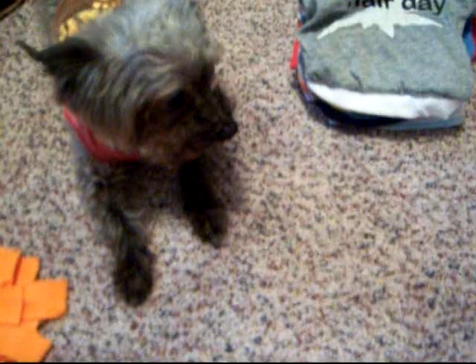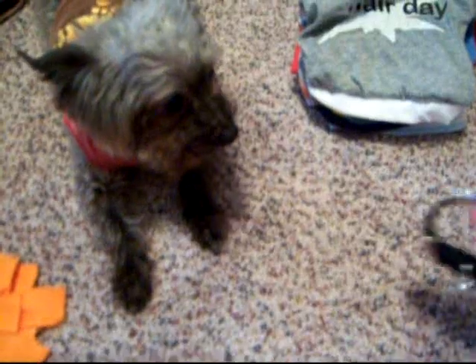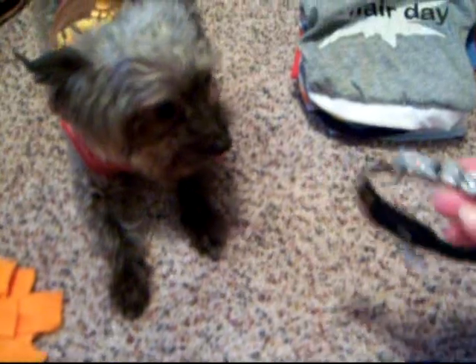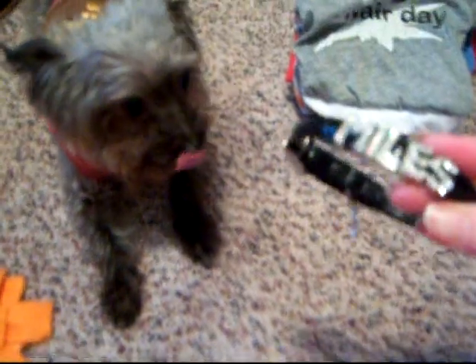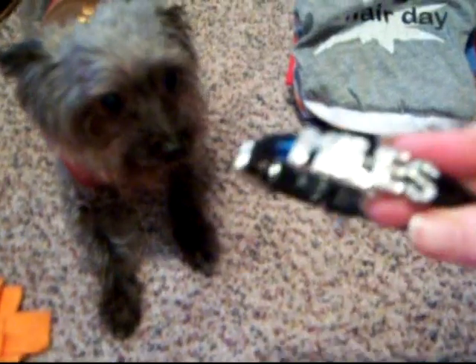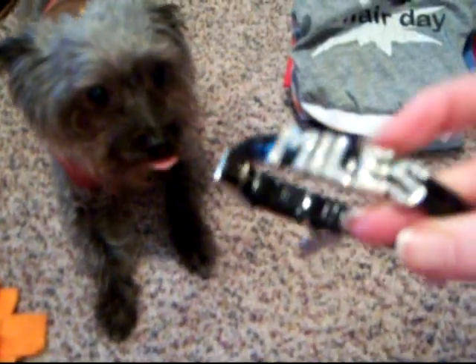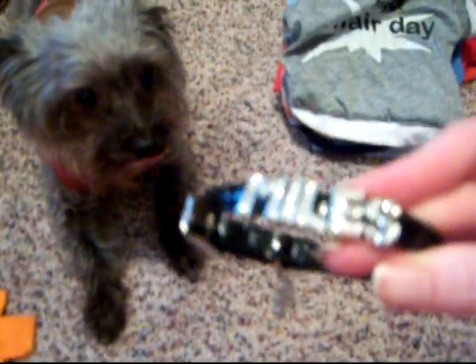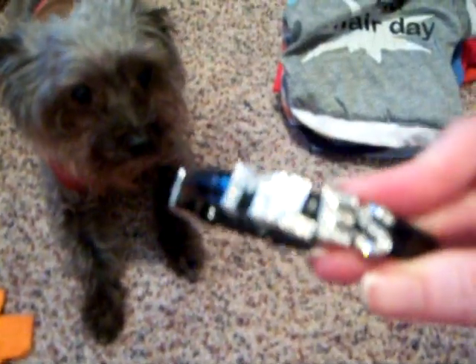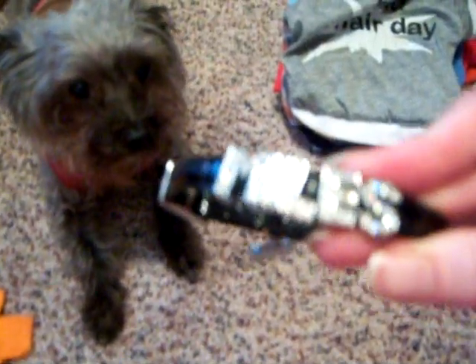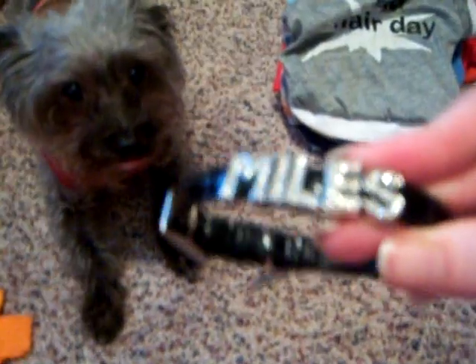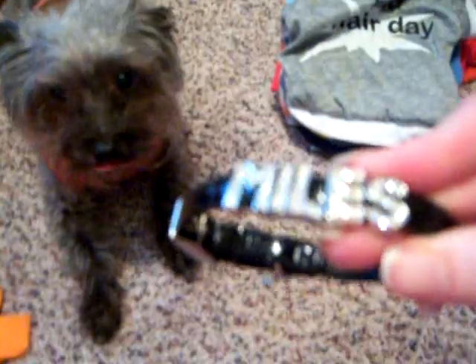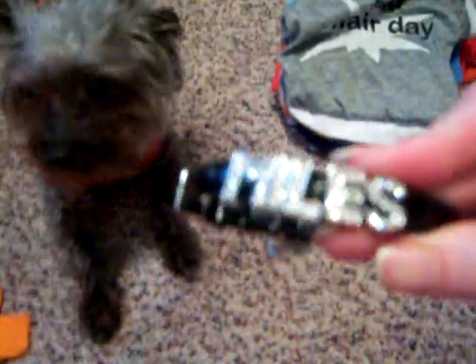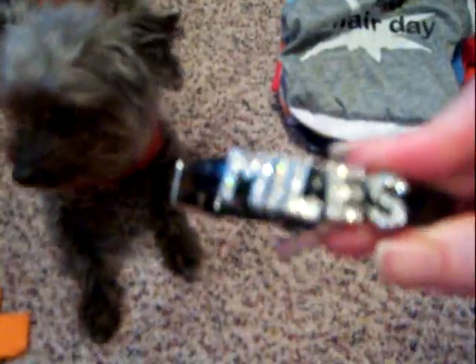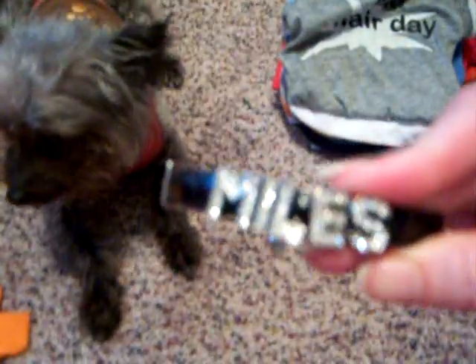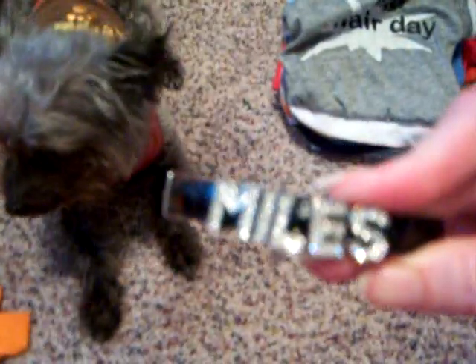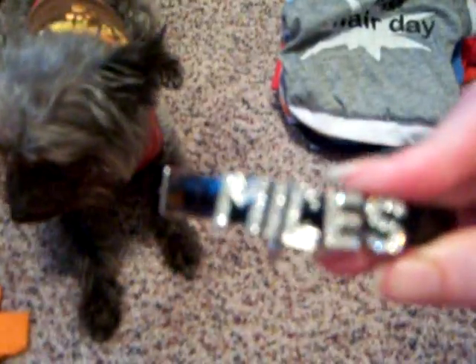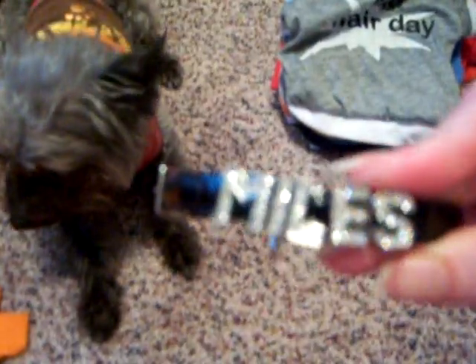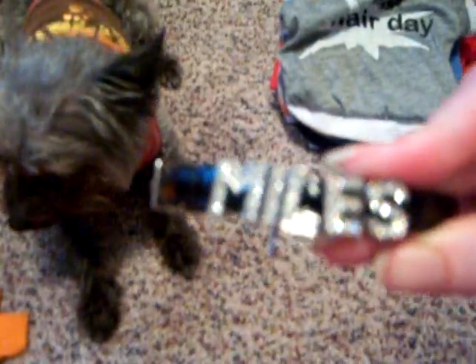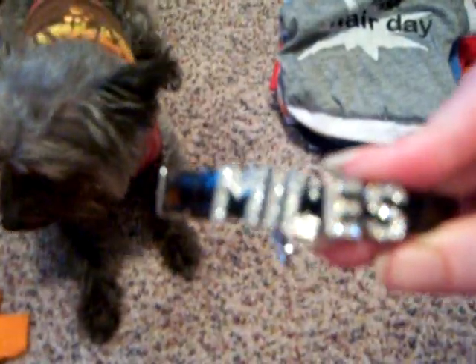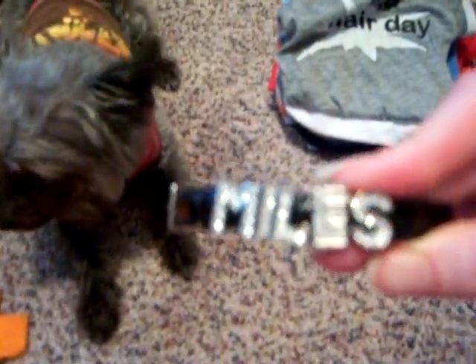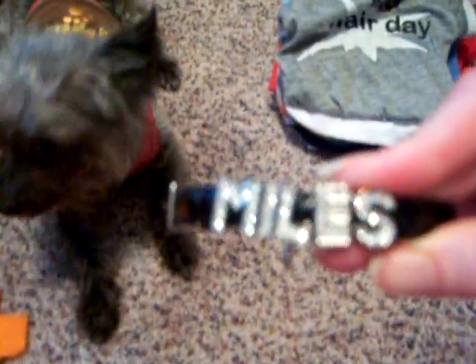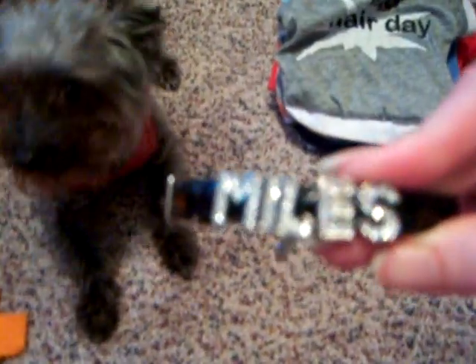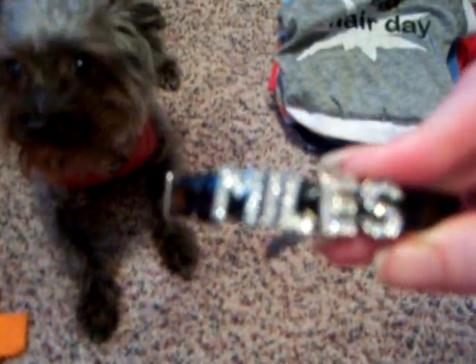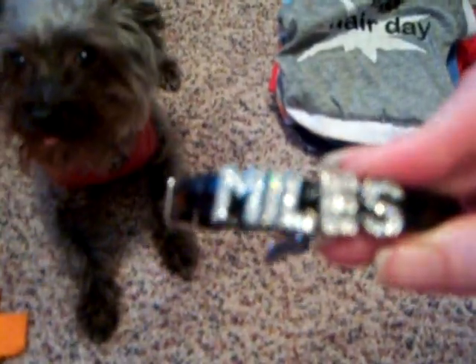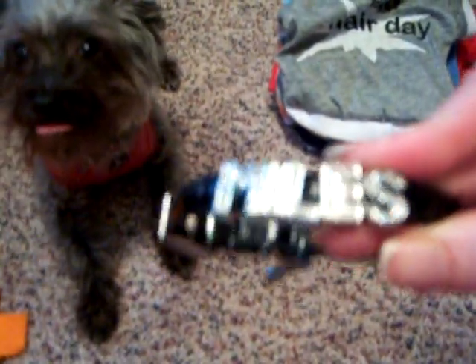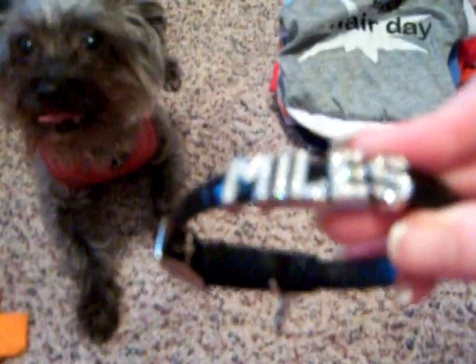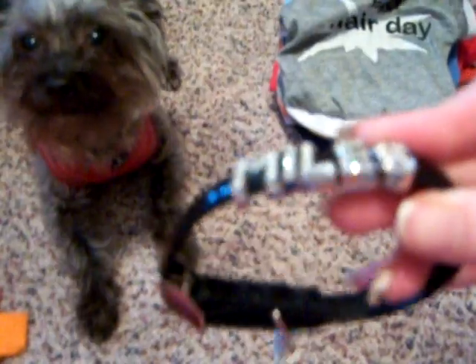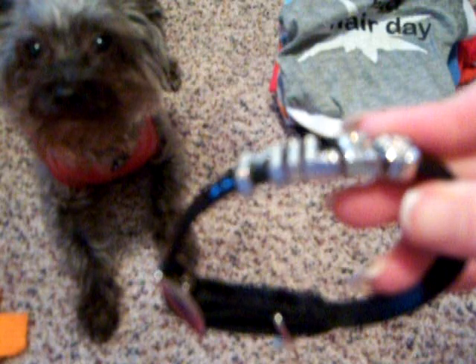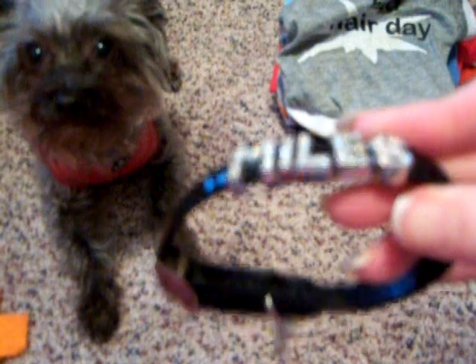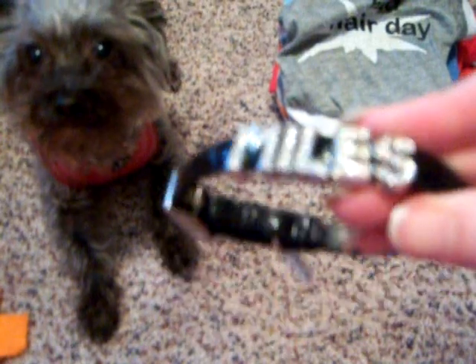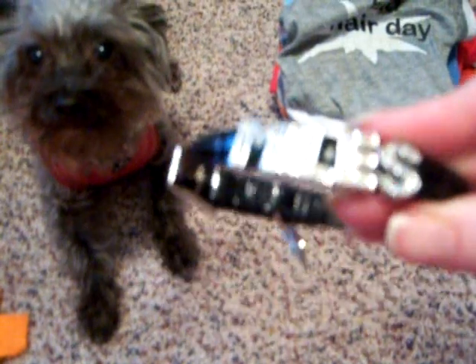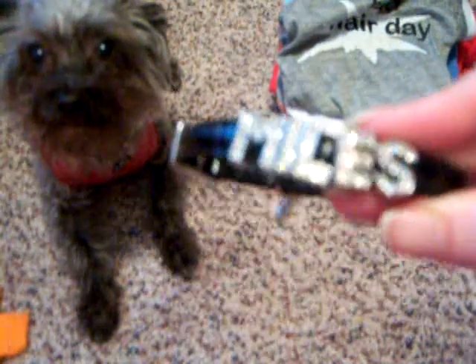And here's his collar — it's his name Miles in rhinestones on his little black leather collar.